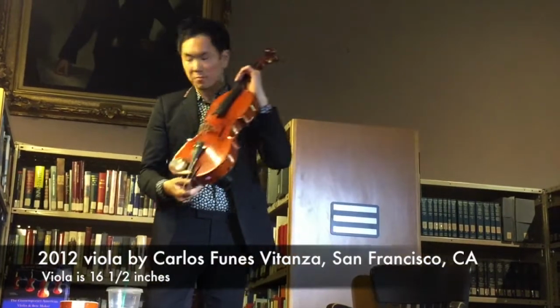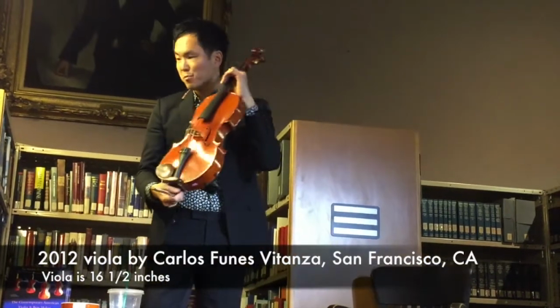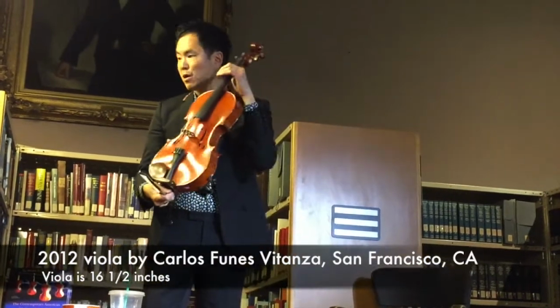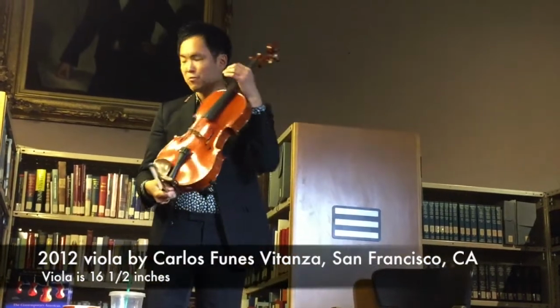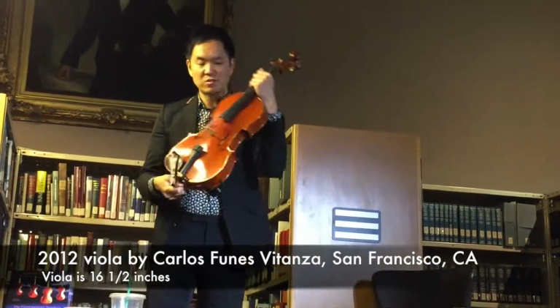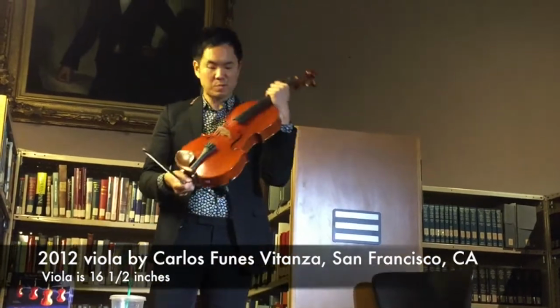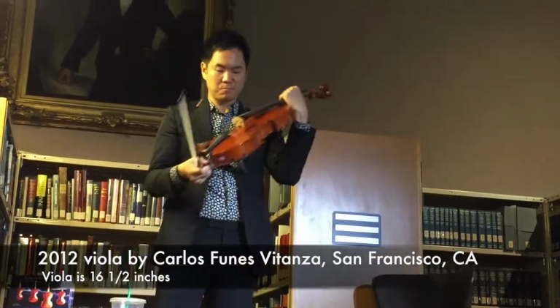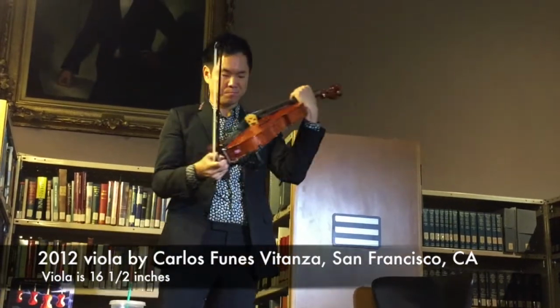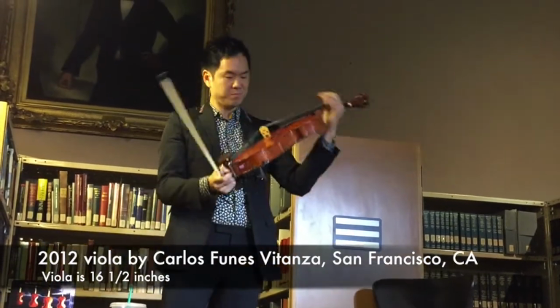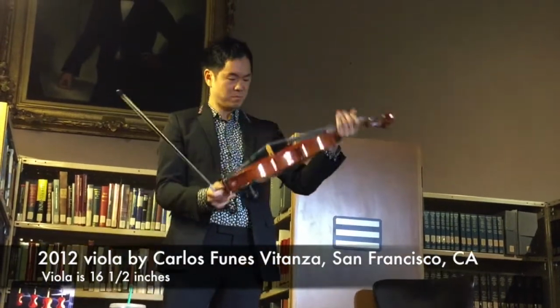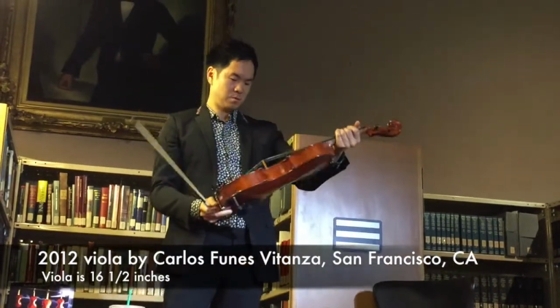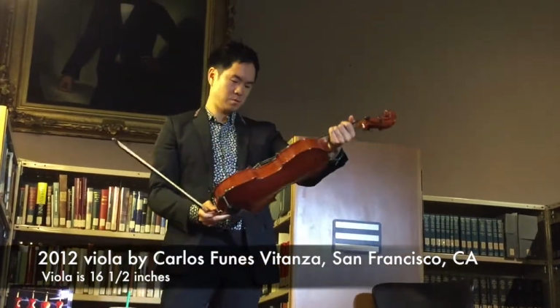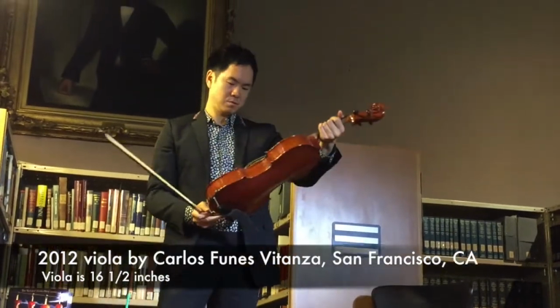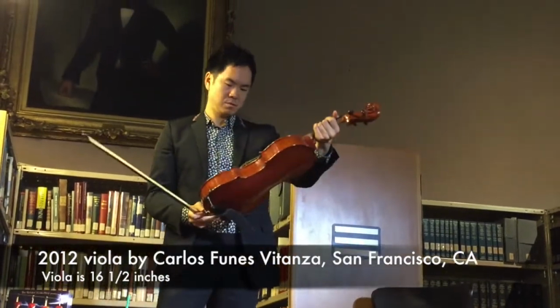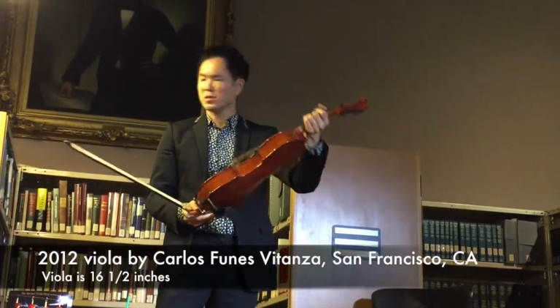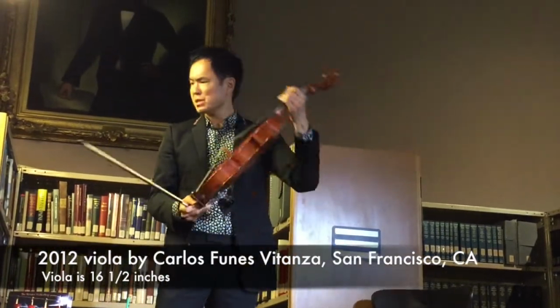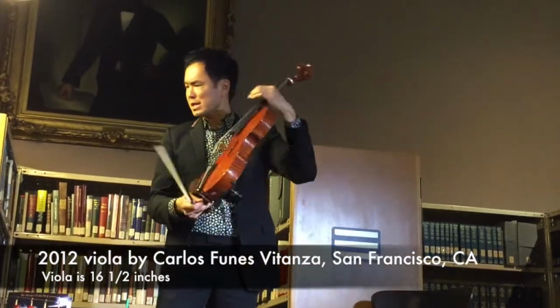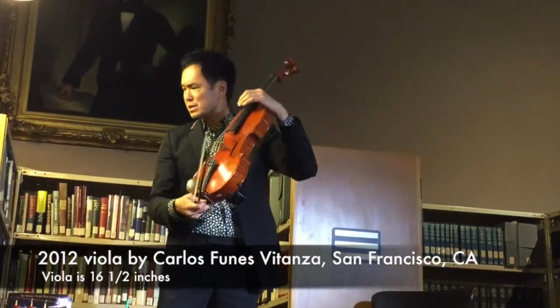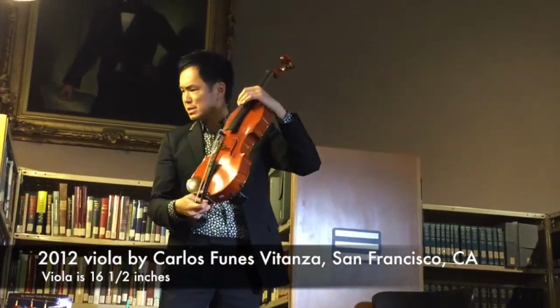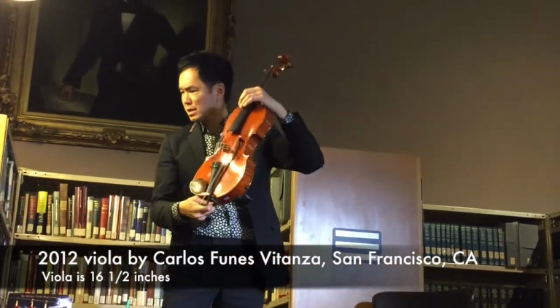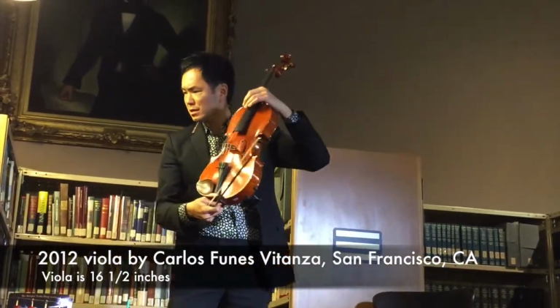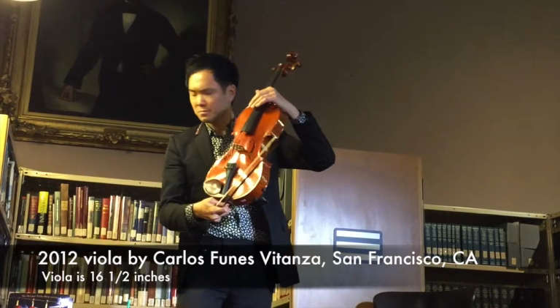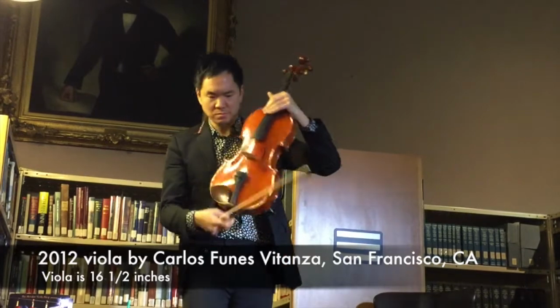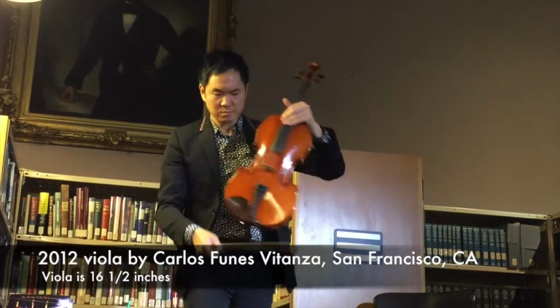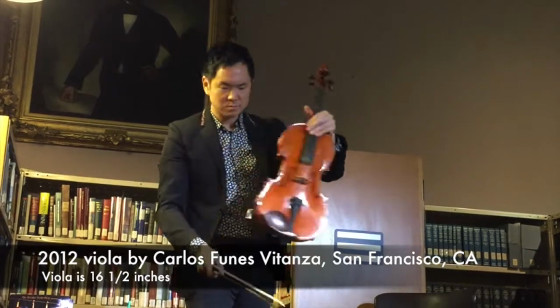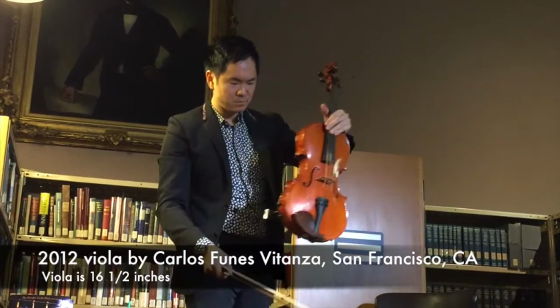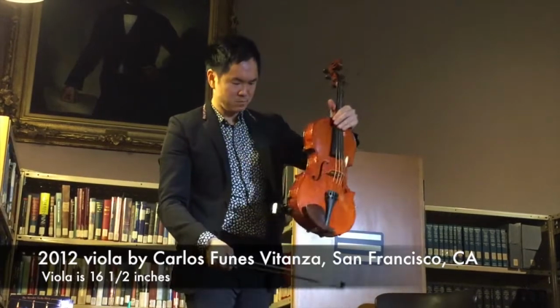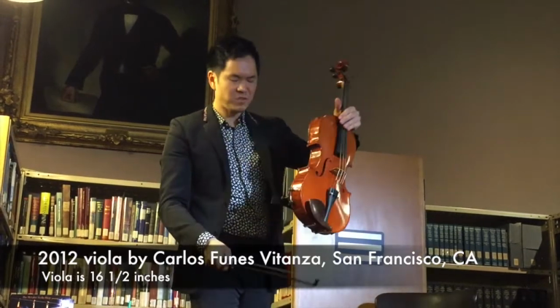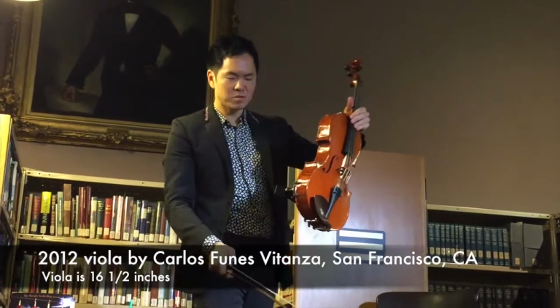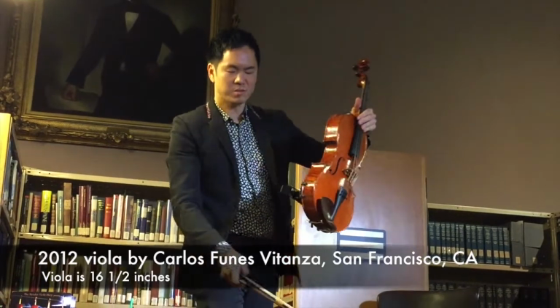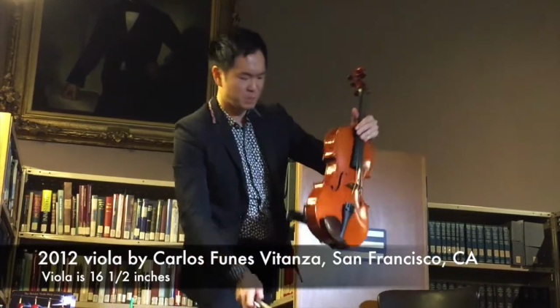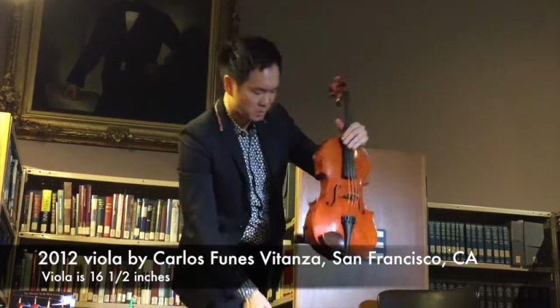Very powerful instrument. What's the size of it? Sixteen and a half. Feels bigger.